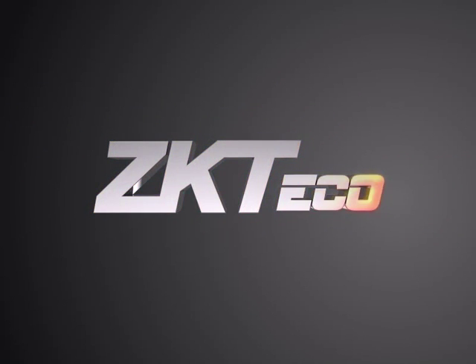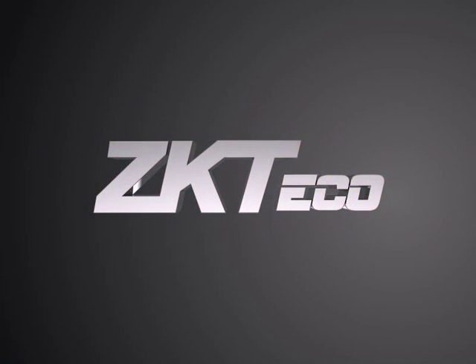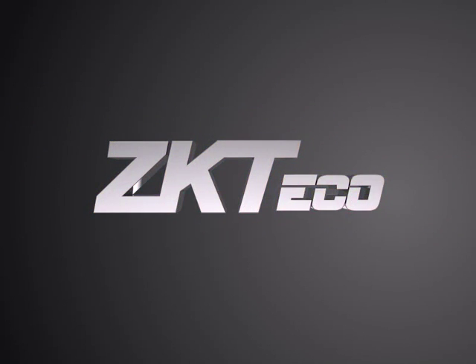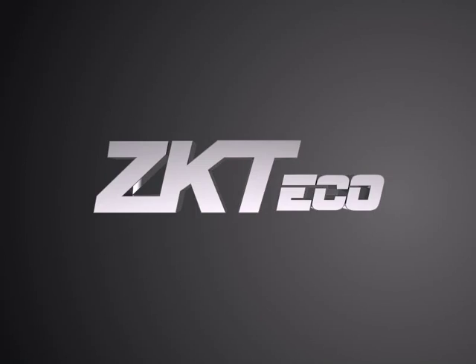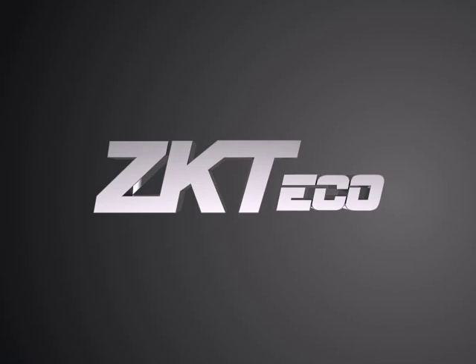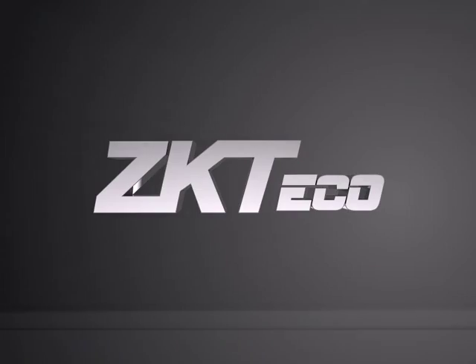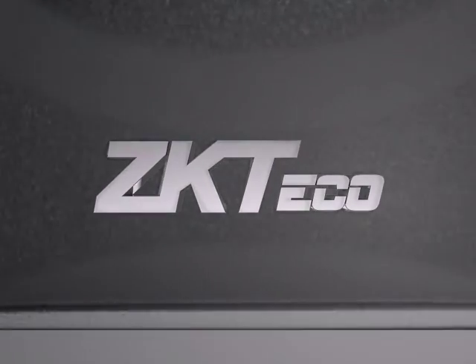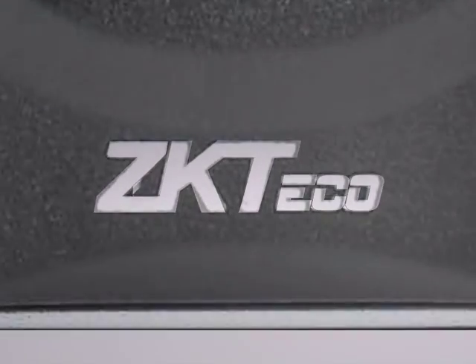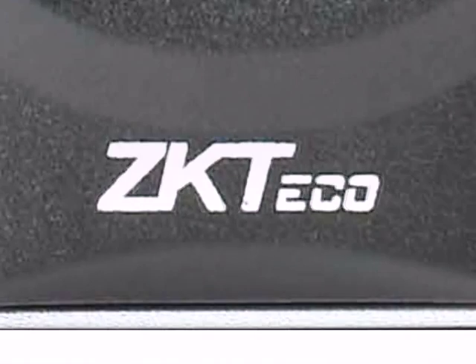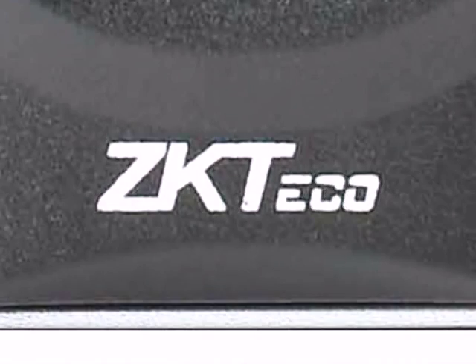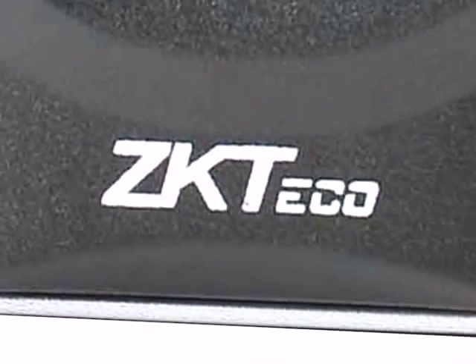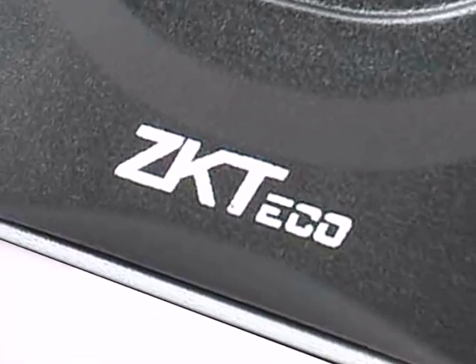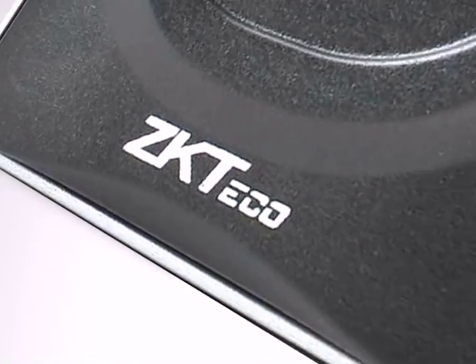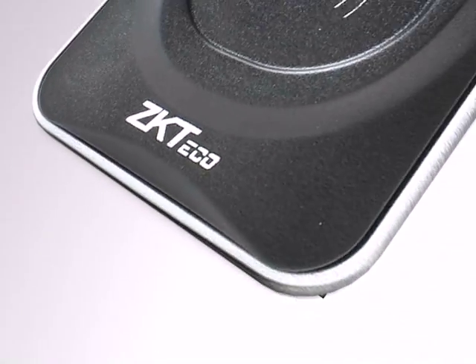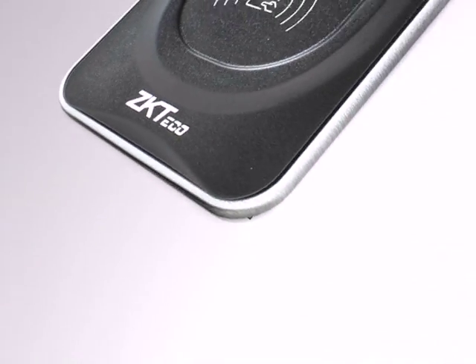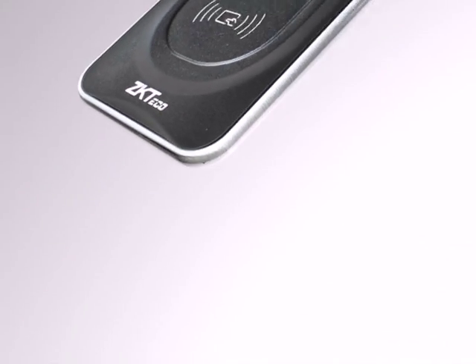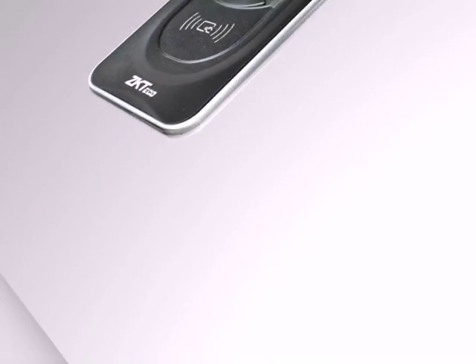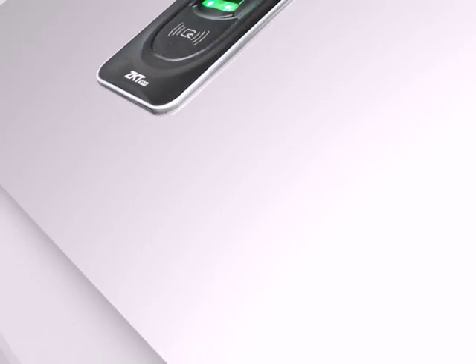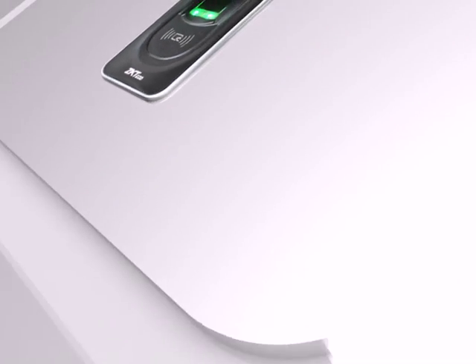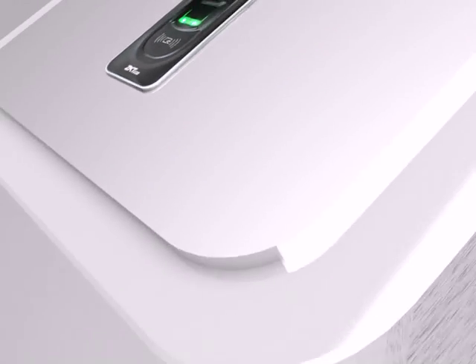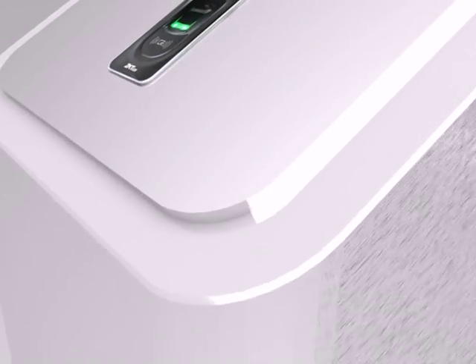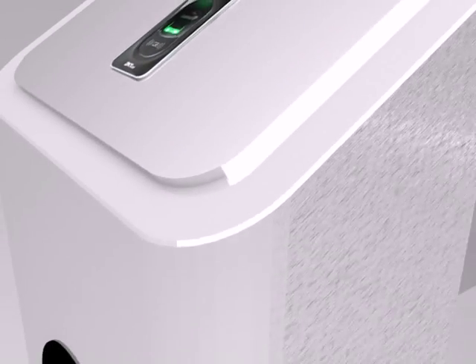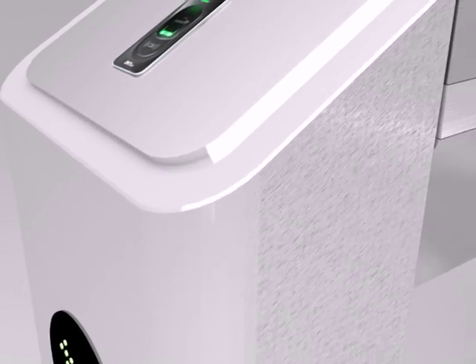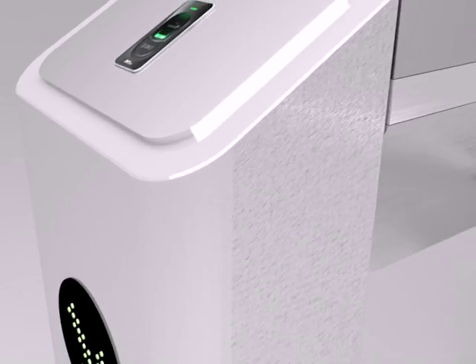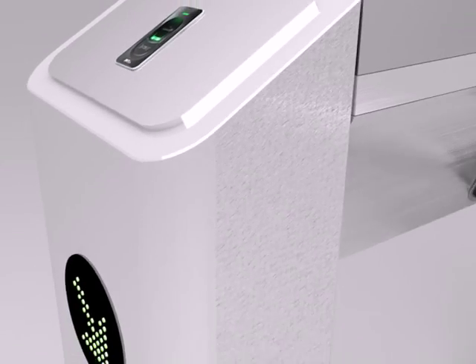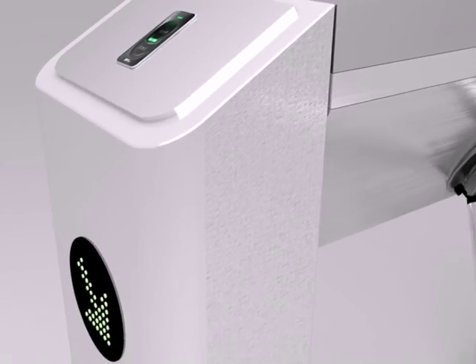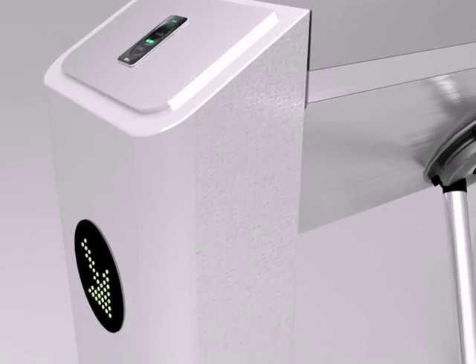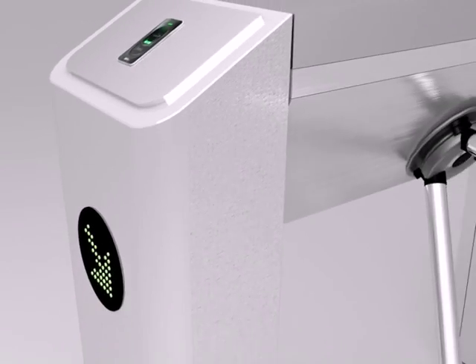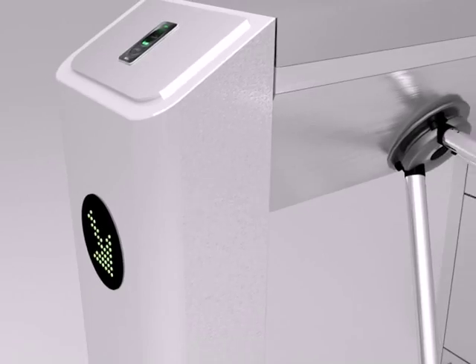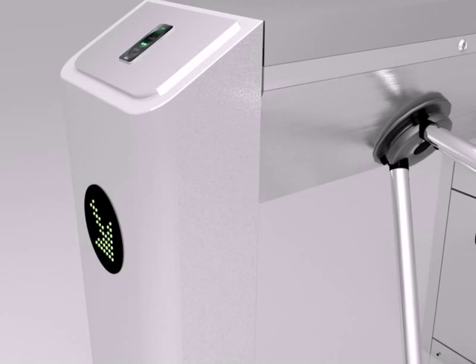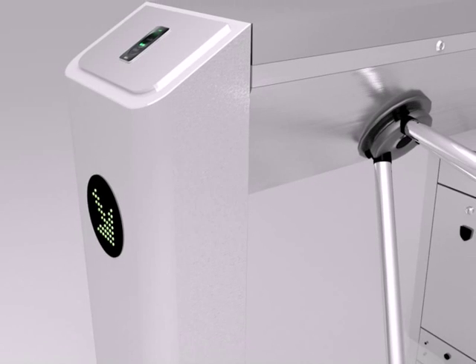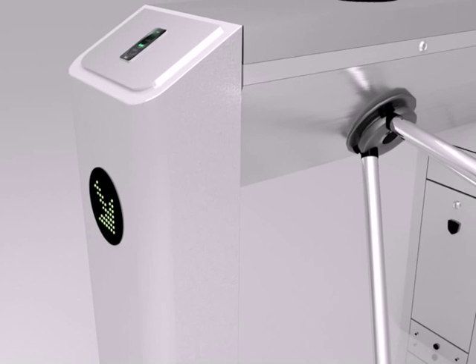ZKTECO is one of the leading providers in biometric technology, and today we have created one of the most advanced turnstiles out in the market.